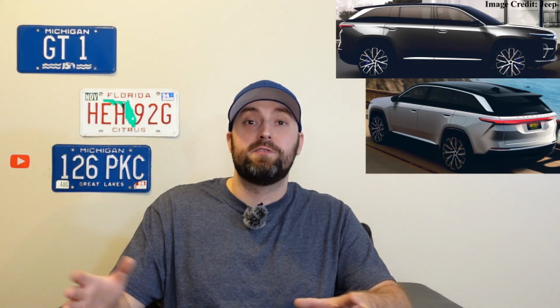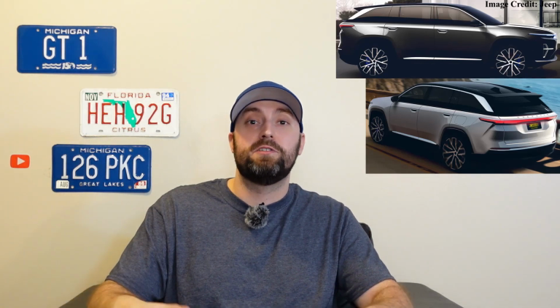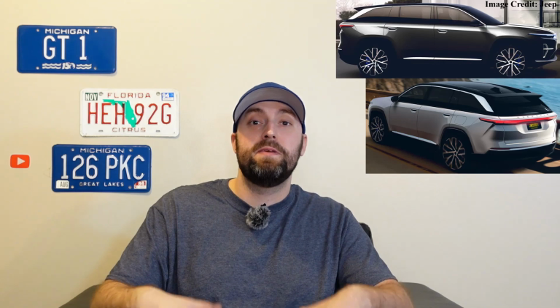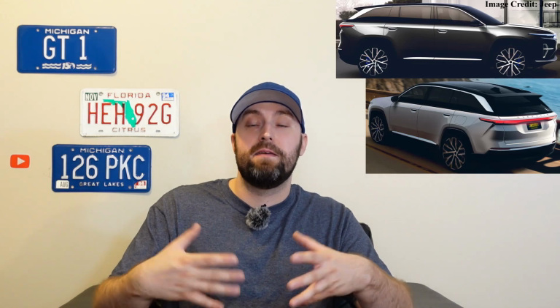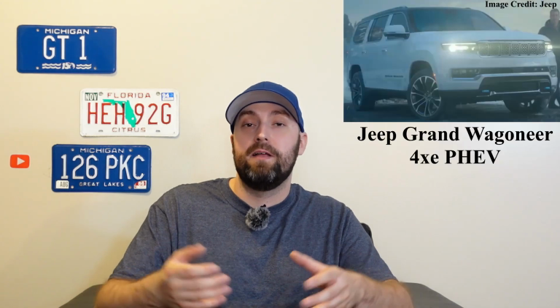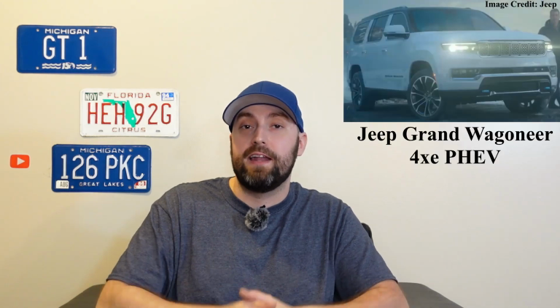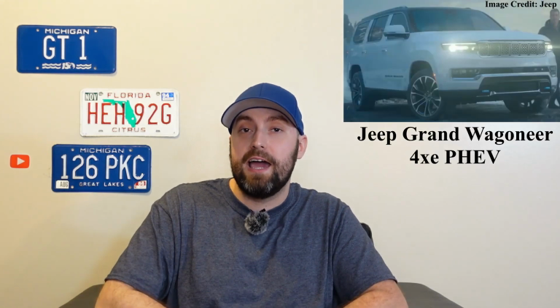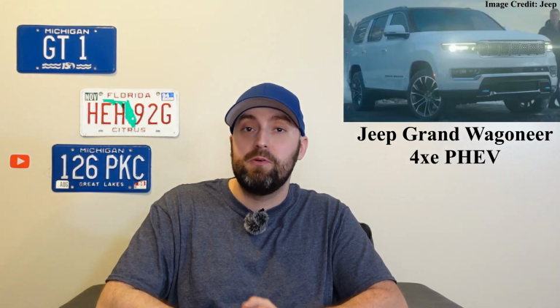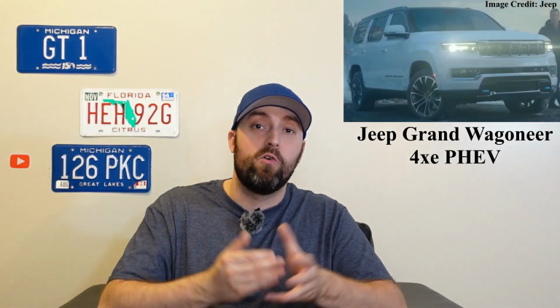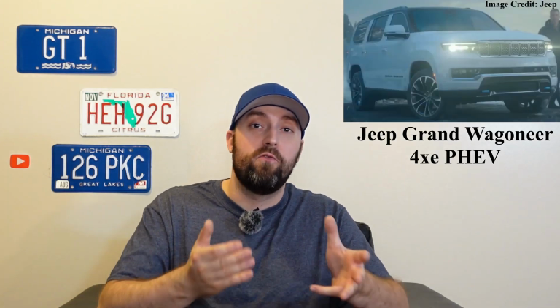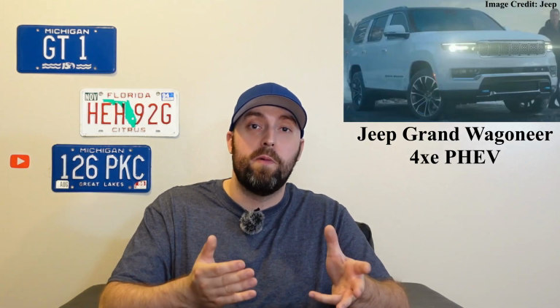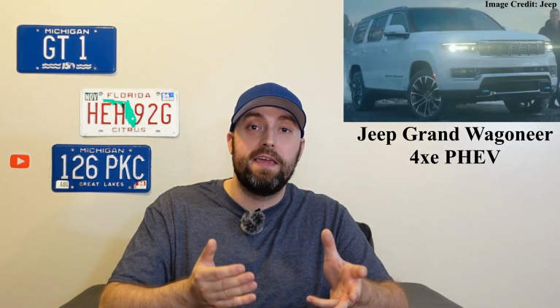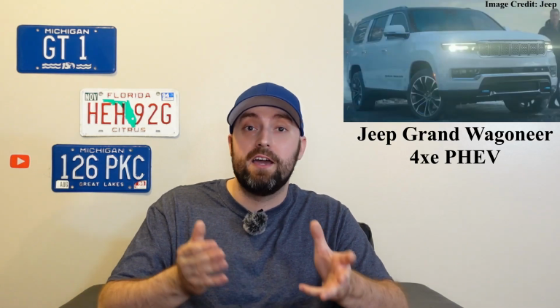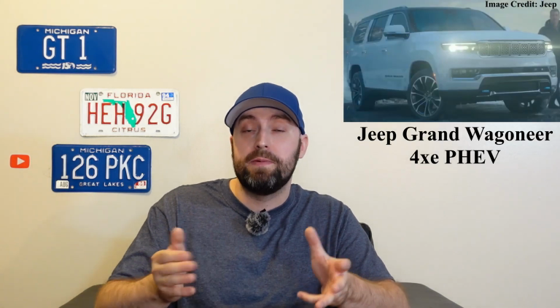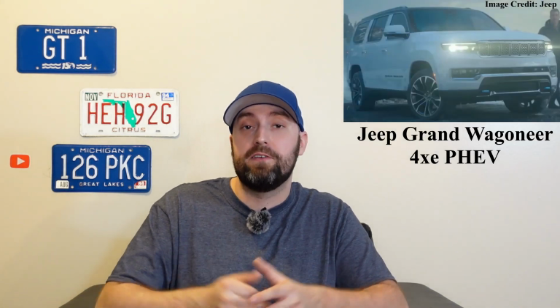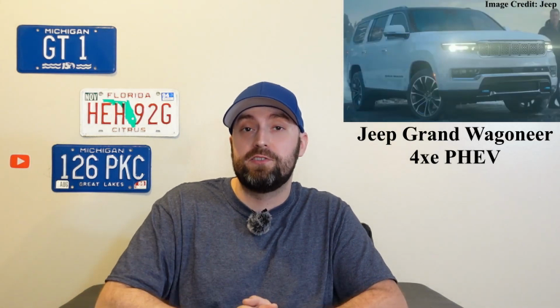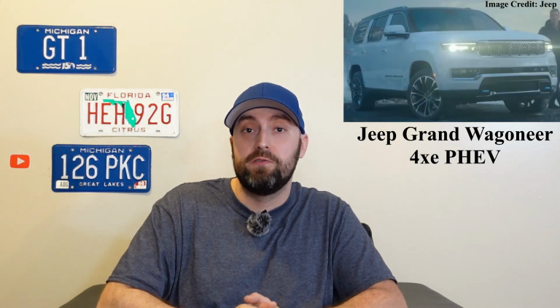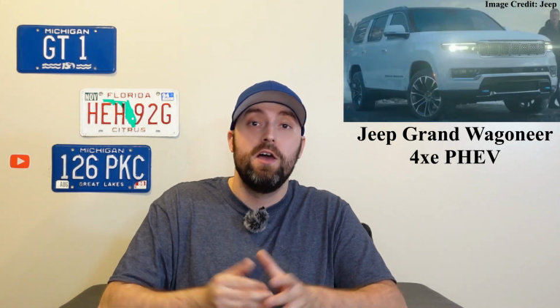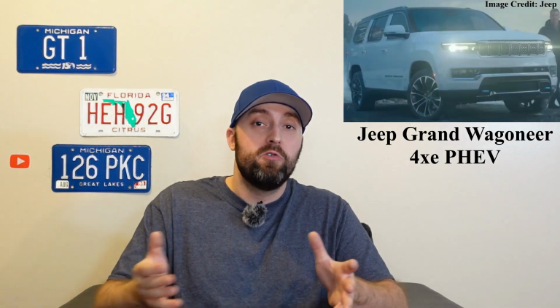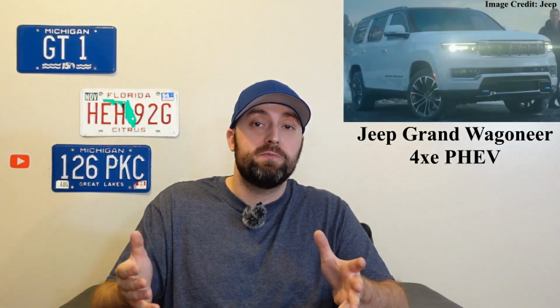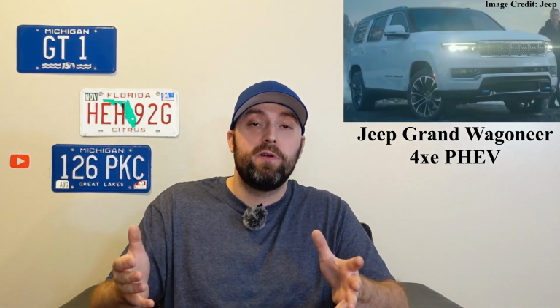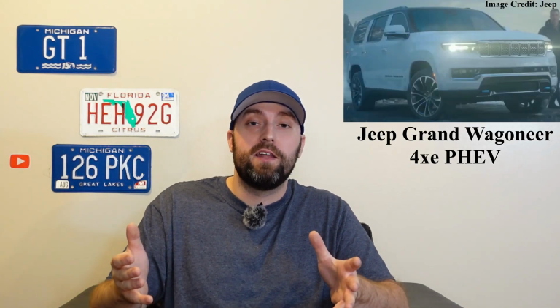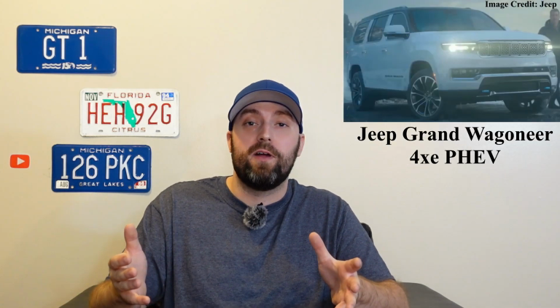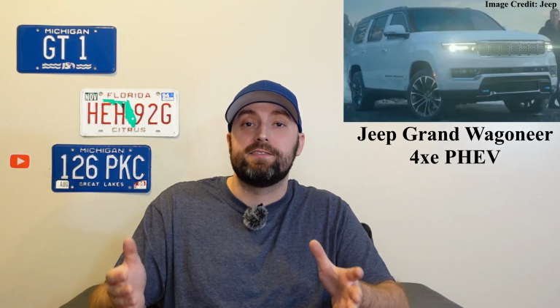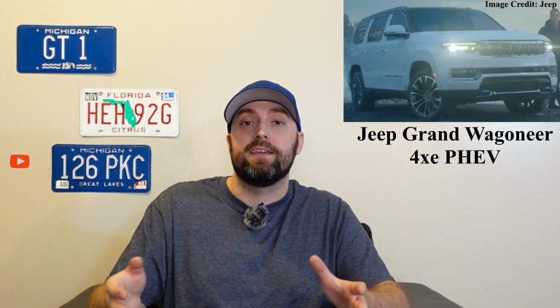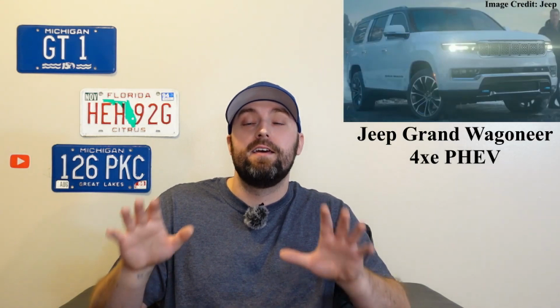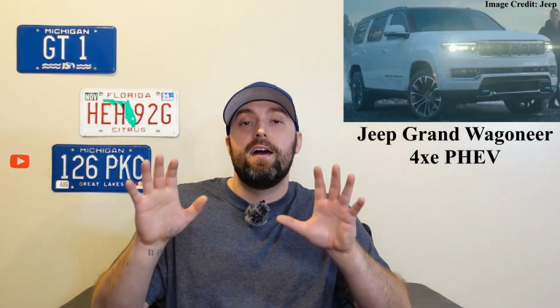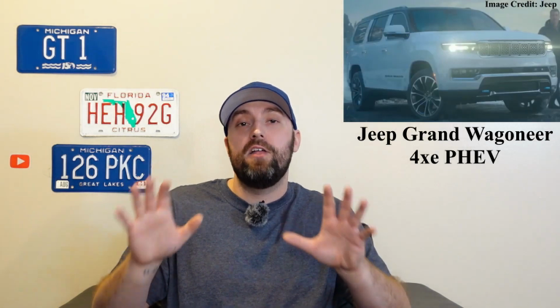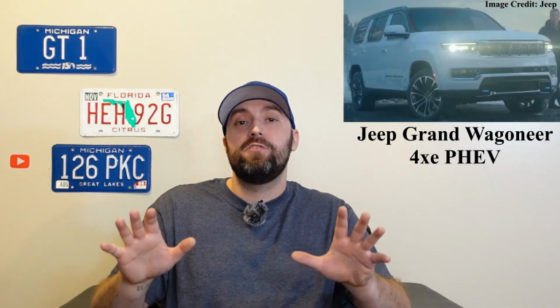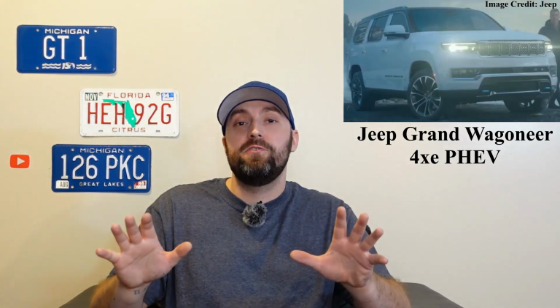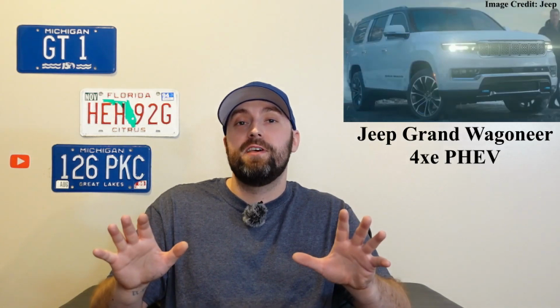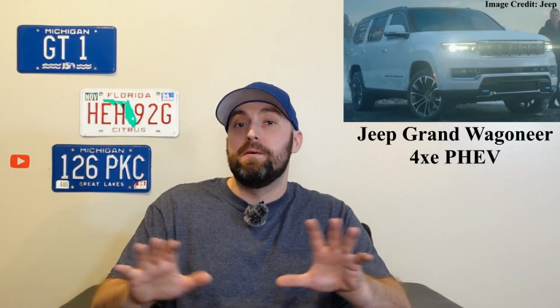Also on the Wagoneer front, there's supposed to be a plug-in hybrid or 4xe version coming out soon, which is pretty interesting.